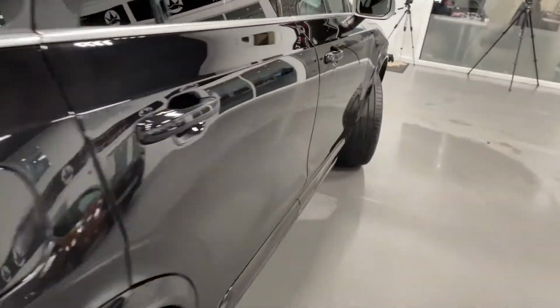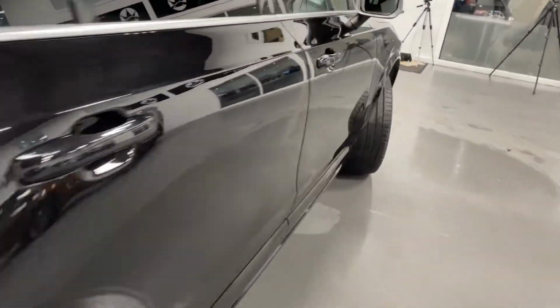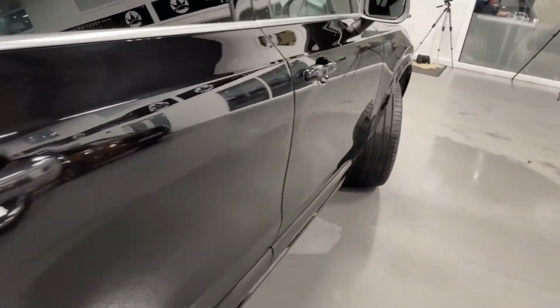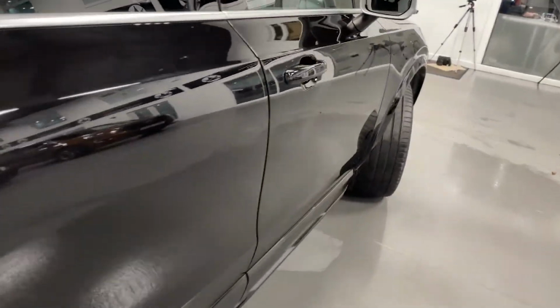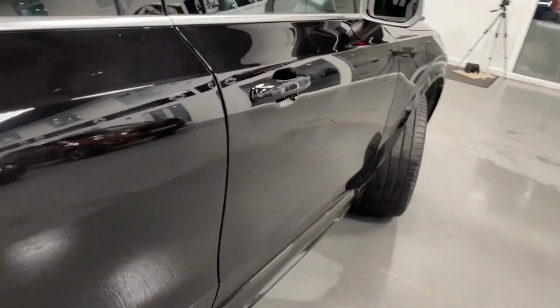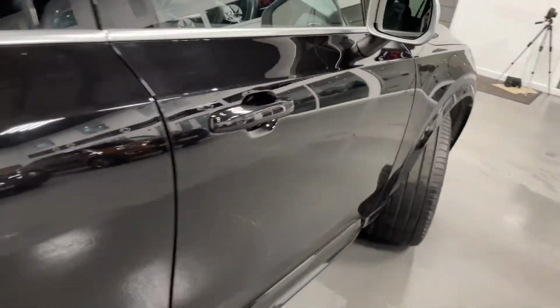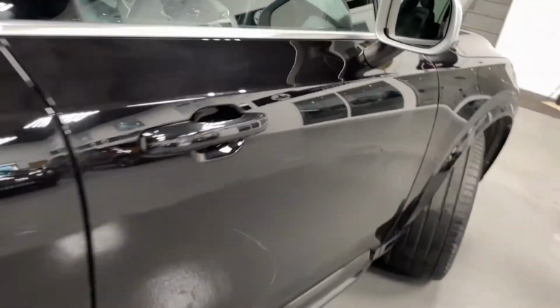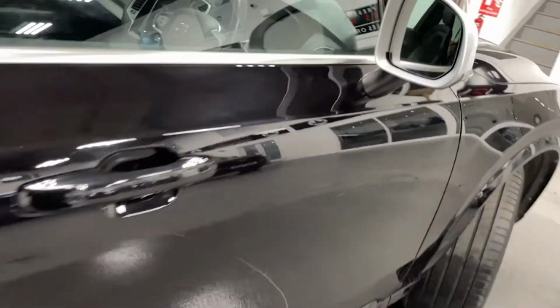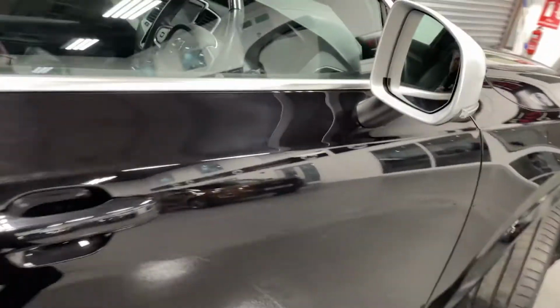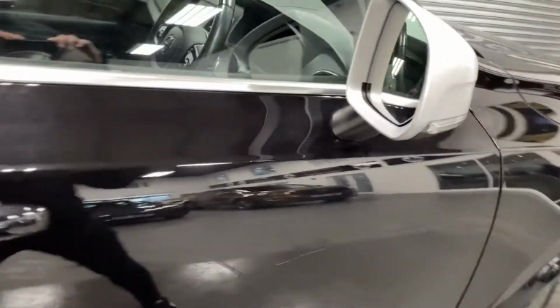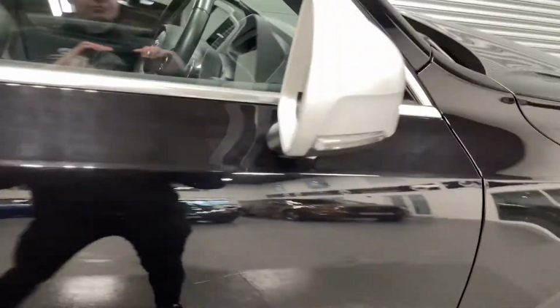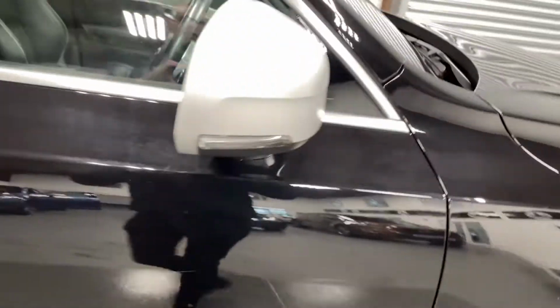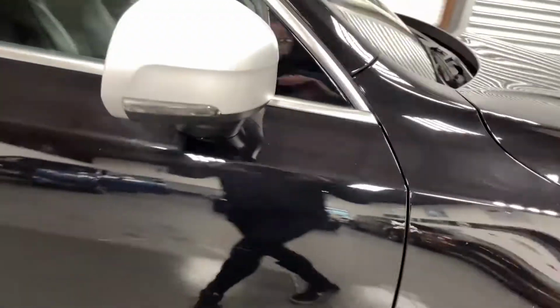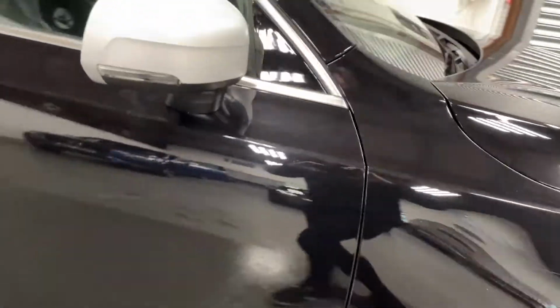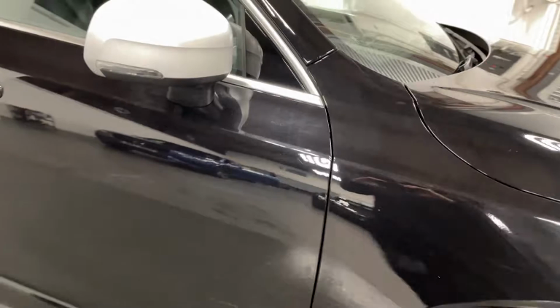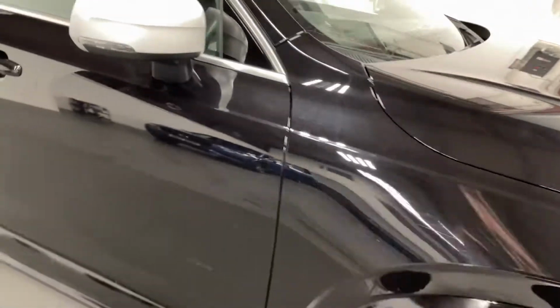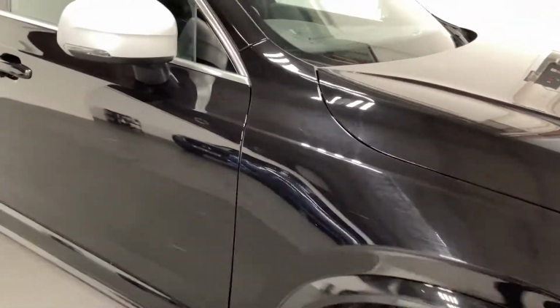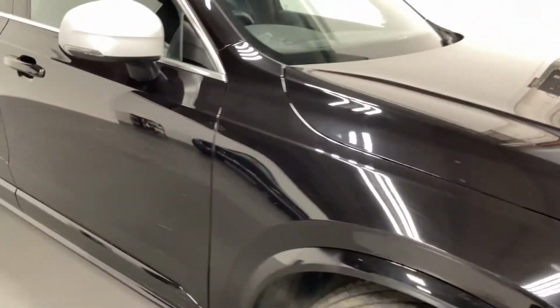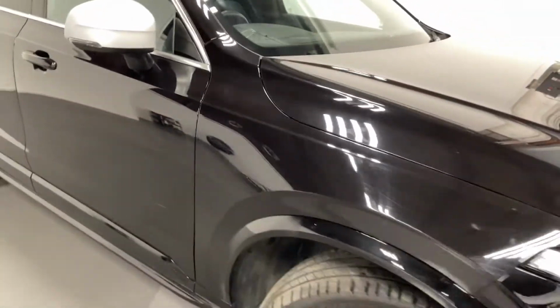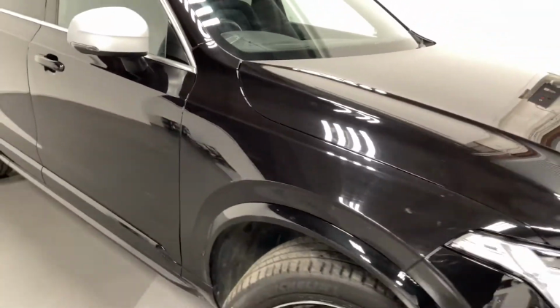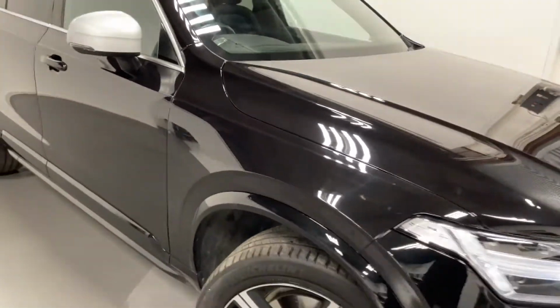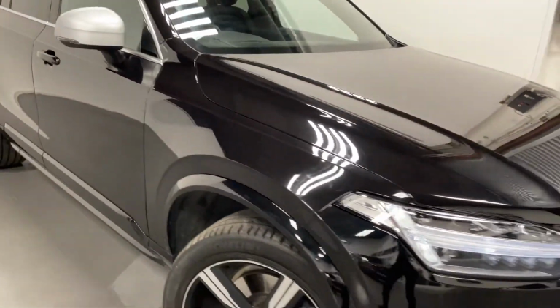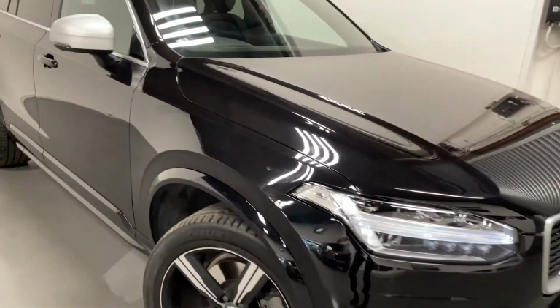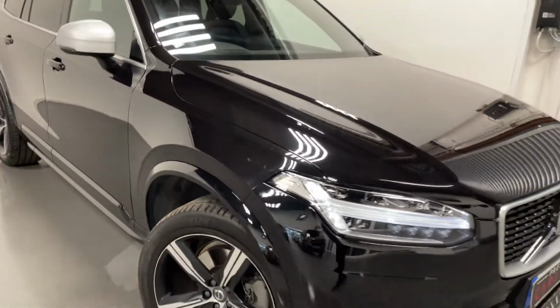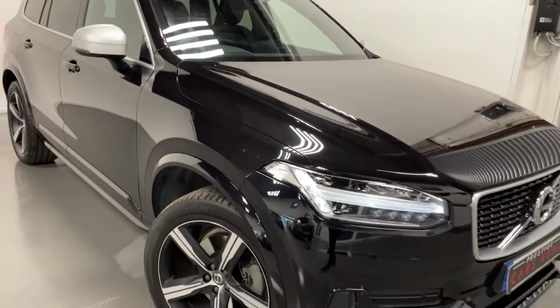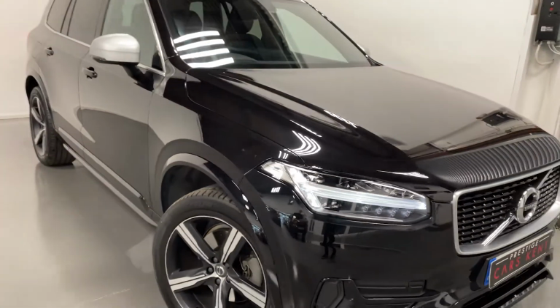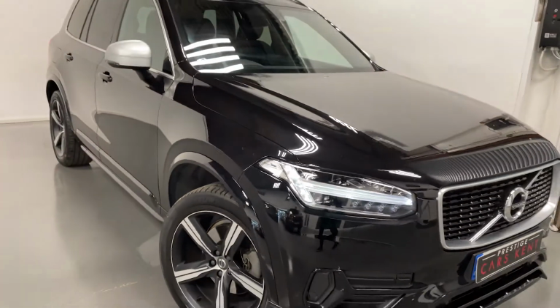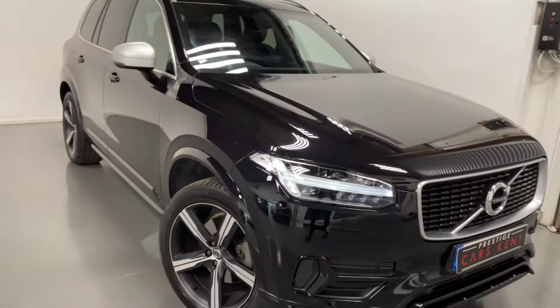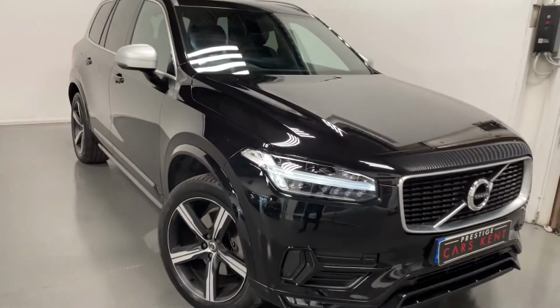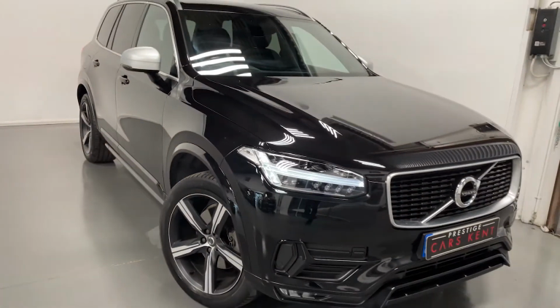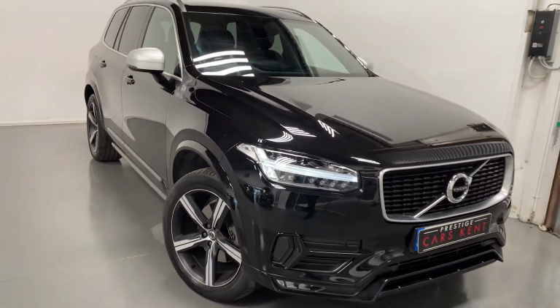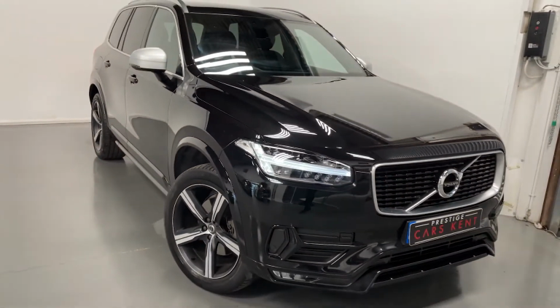And that is the spec for this Volvo XC90.